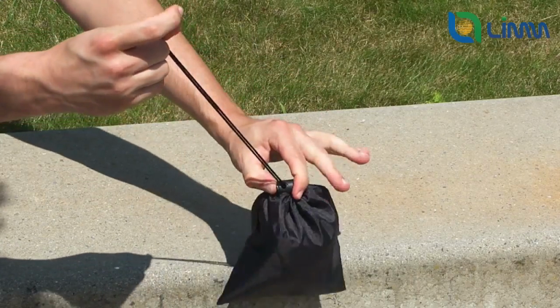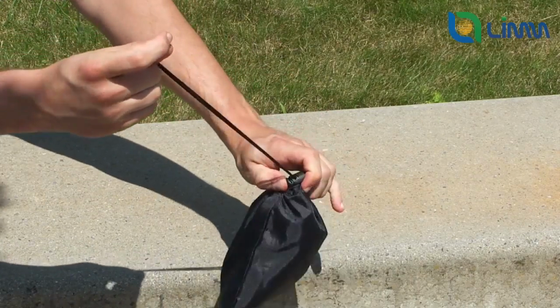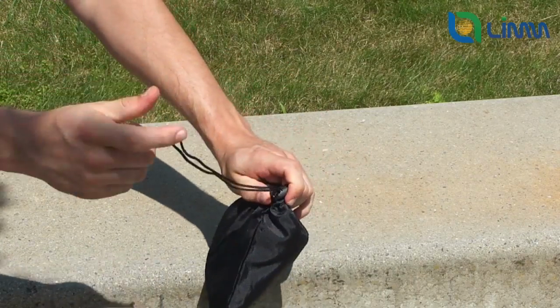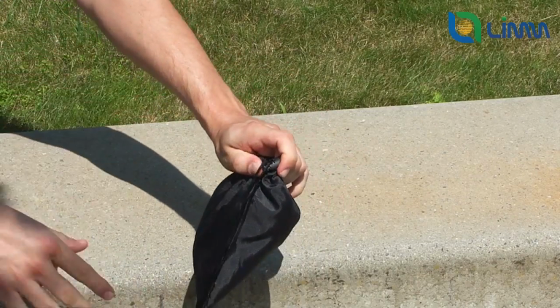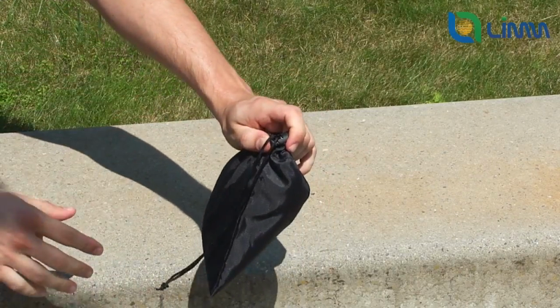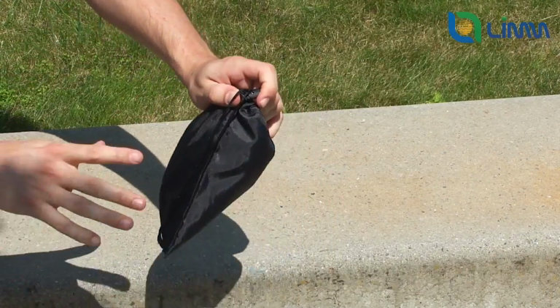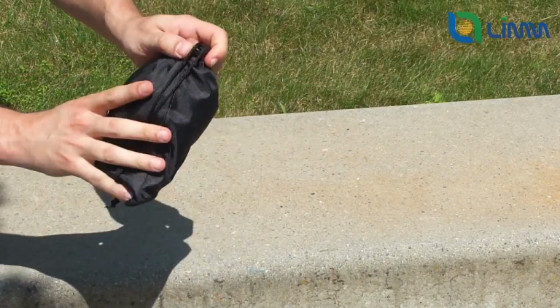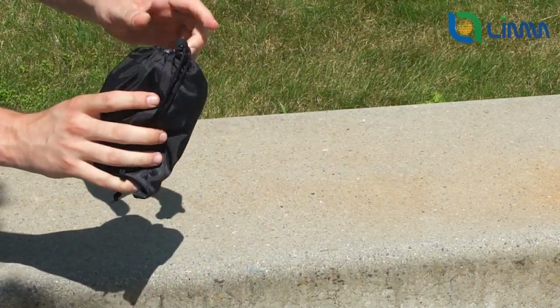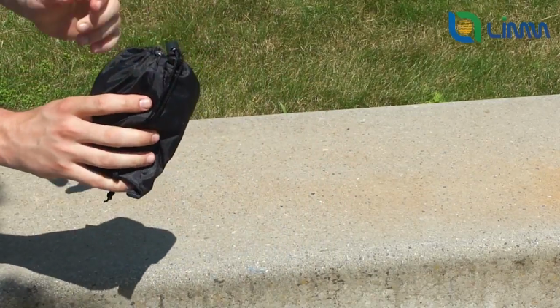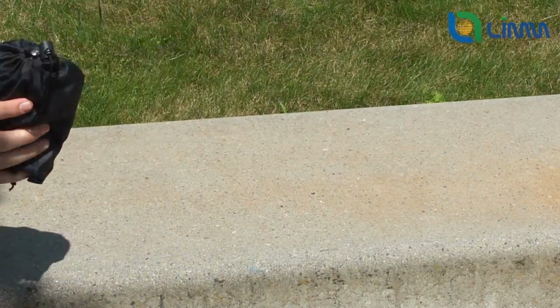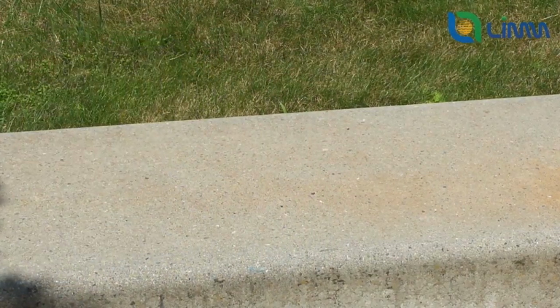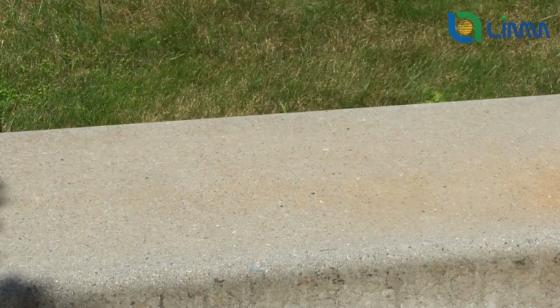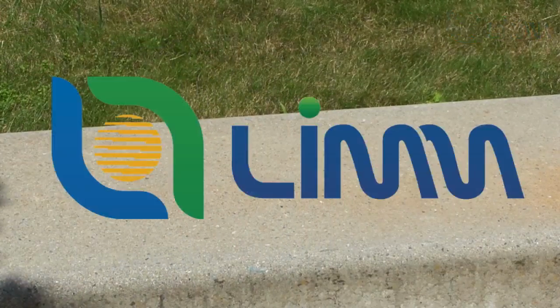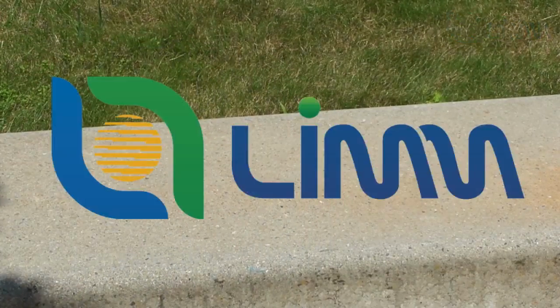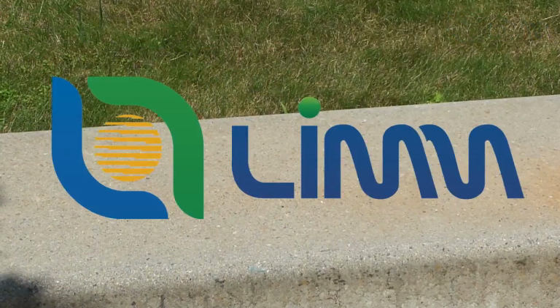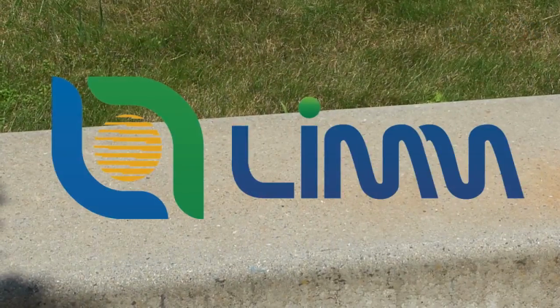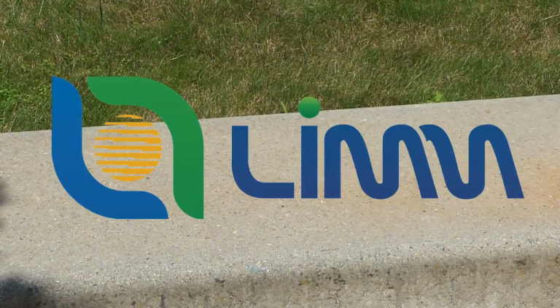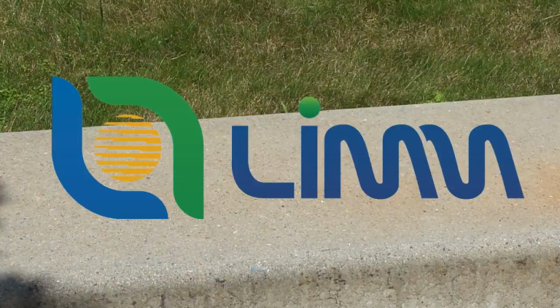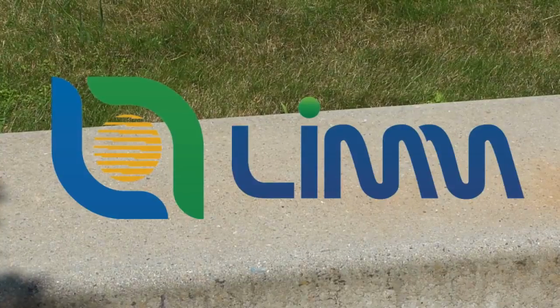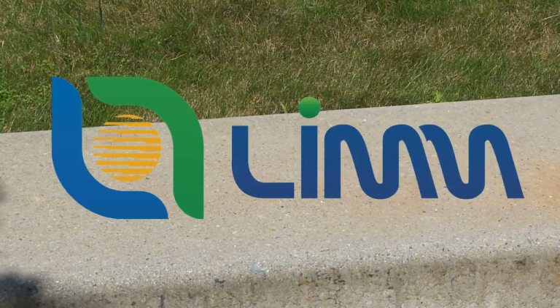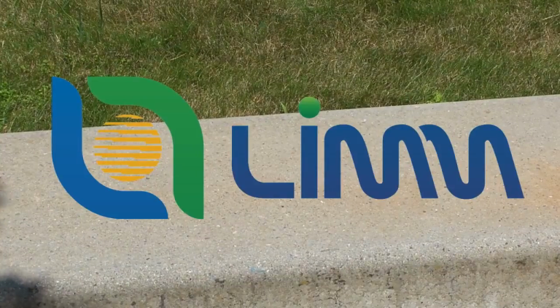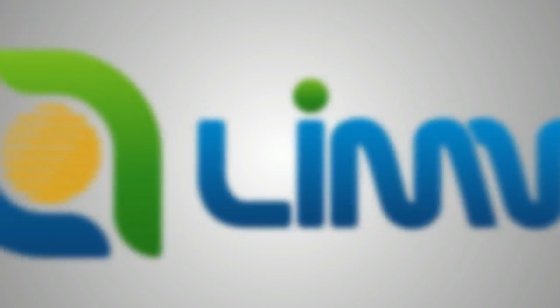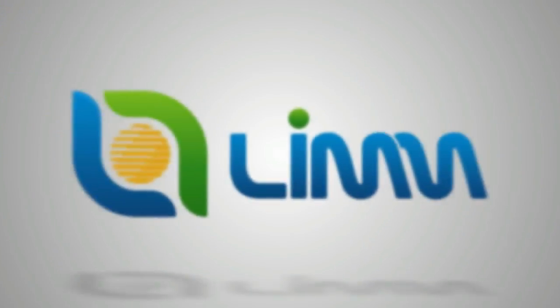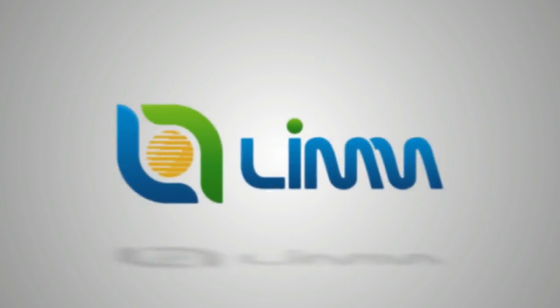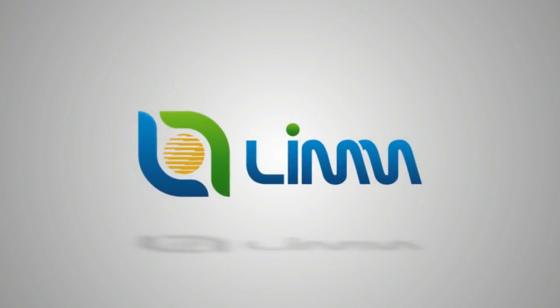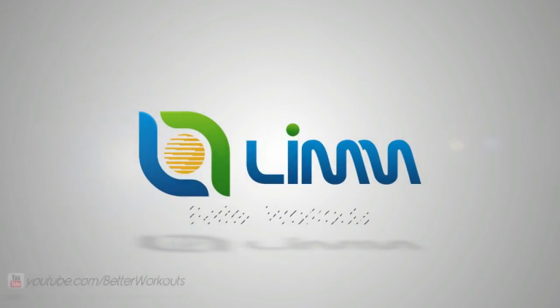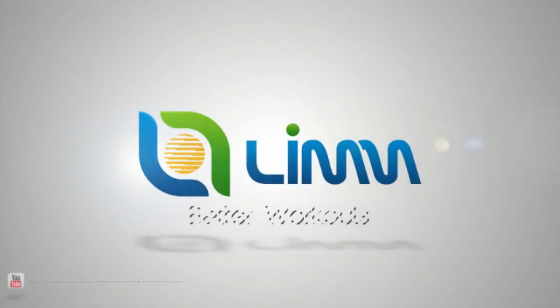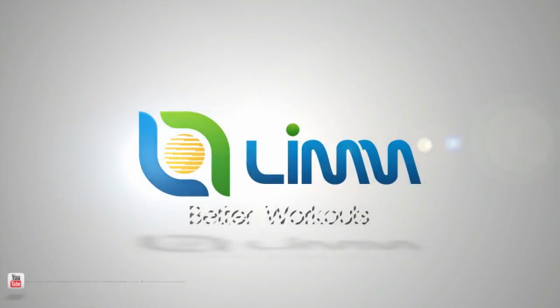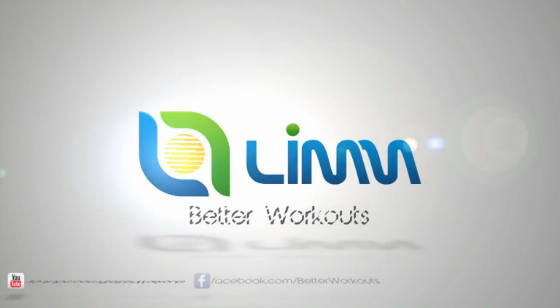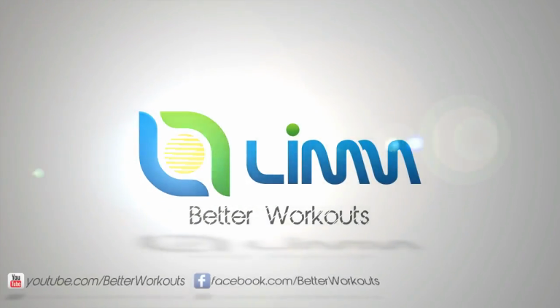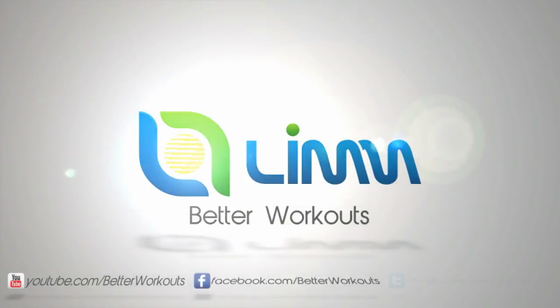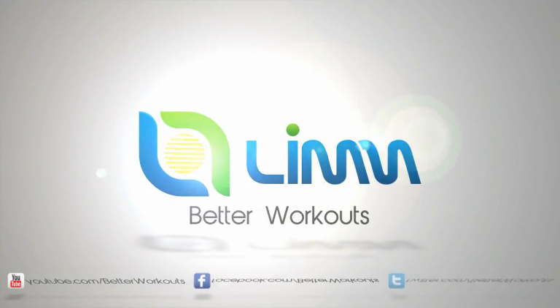The advantage of the LIM cable rope is that there are two ways of using it, so you are free to choose the one you prefer.